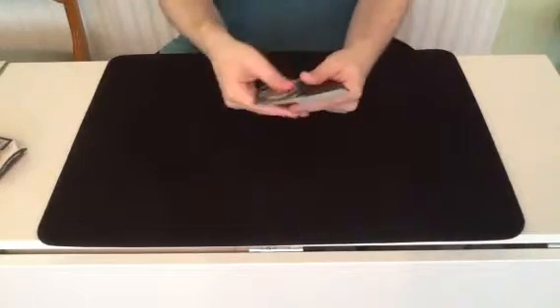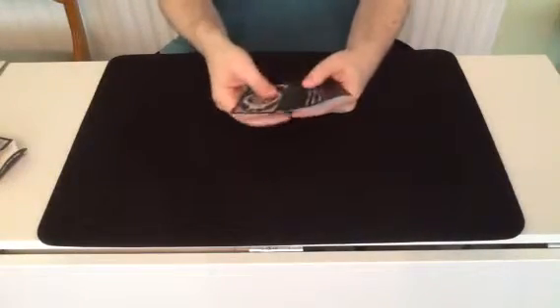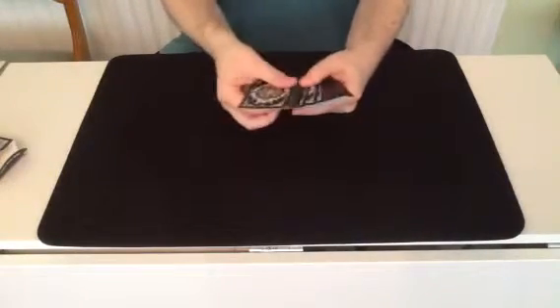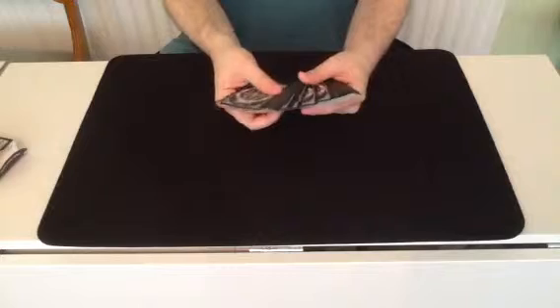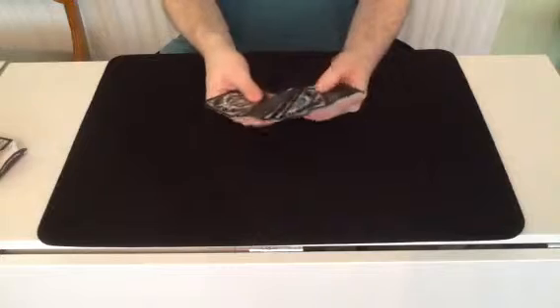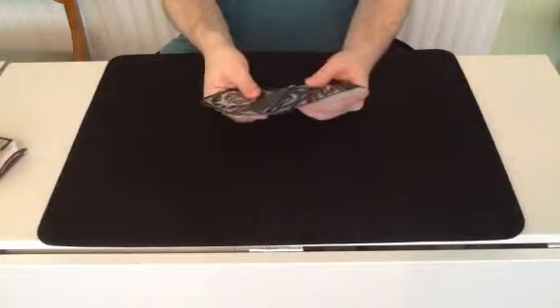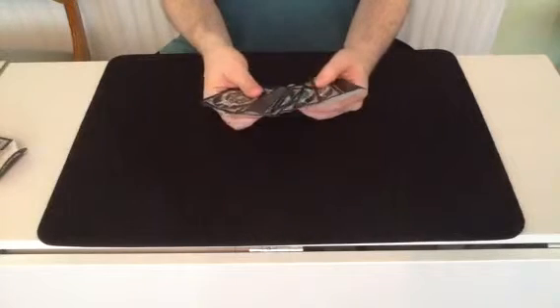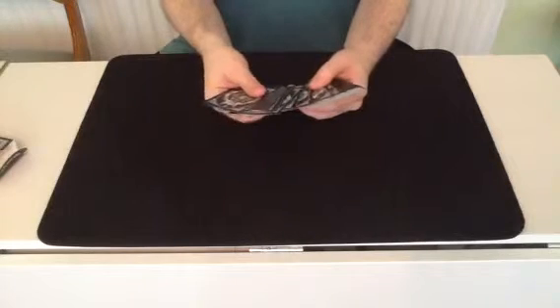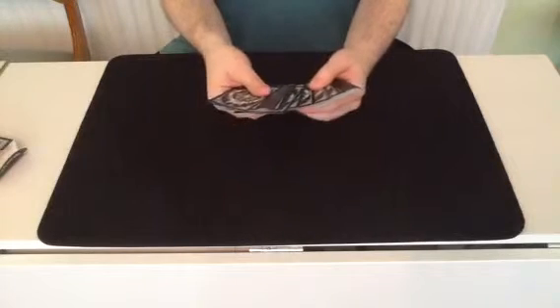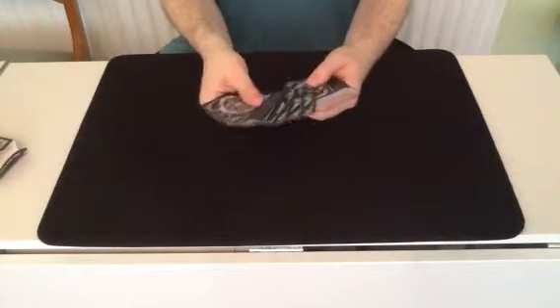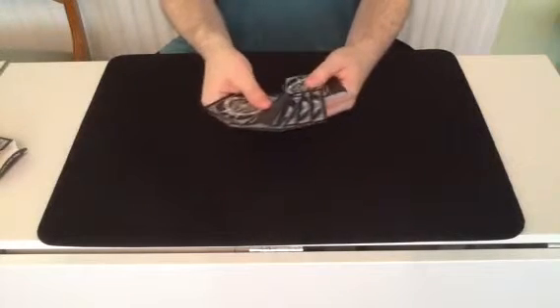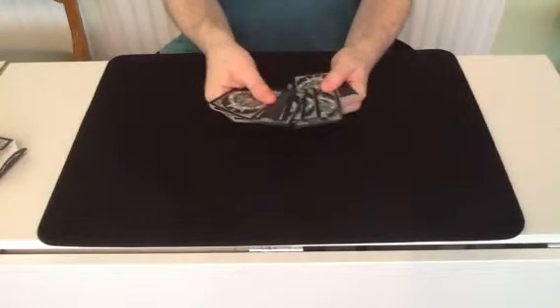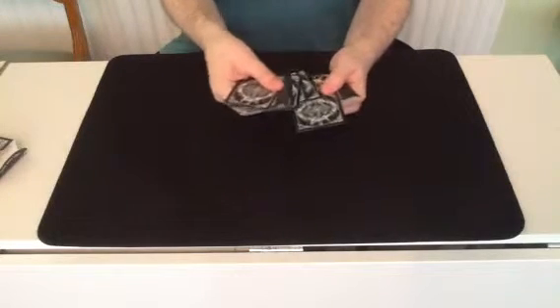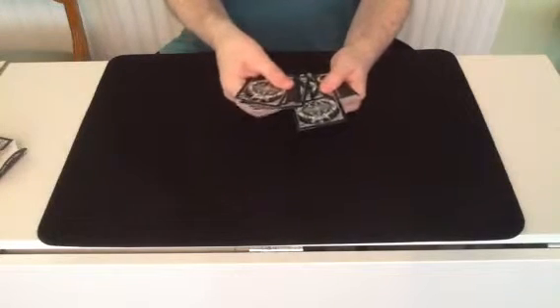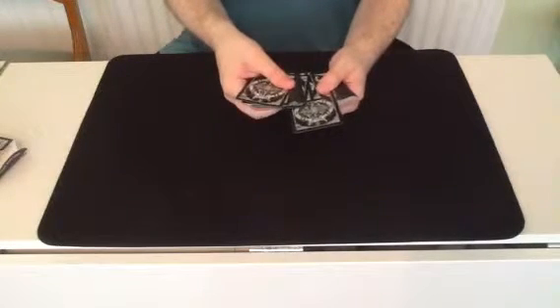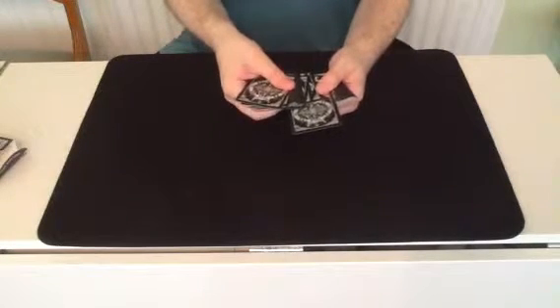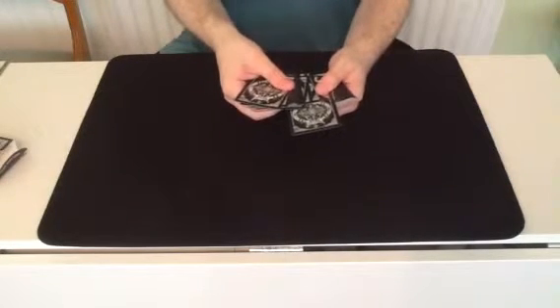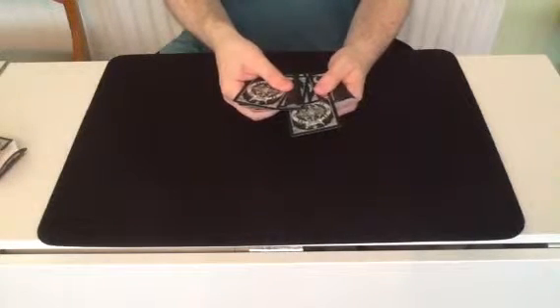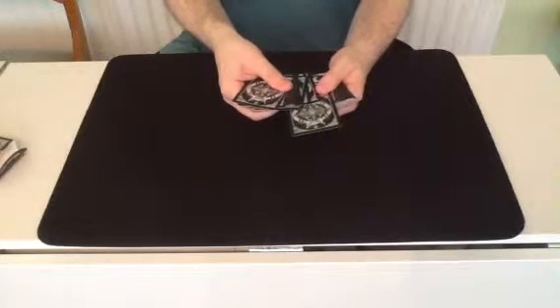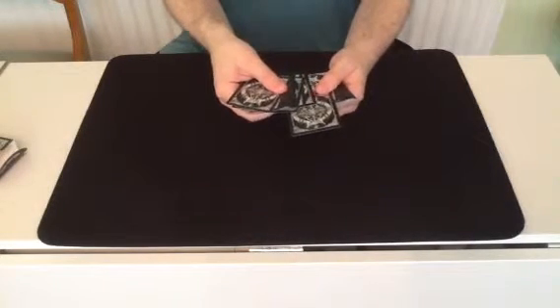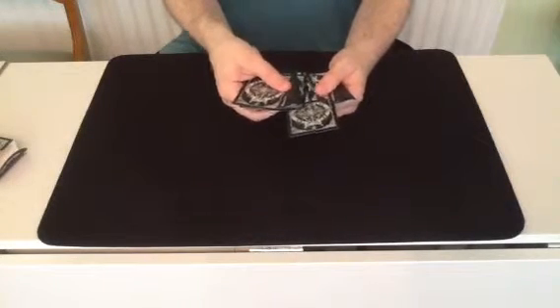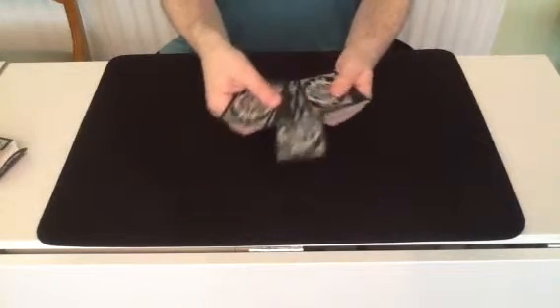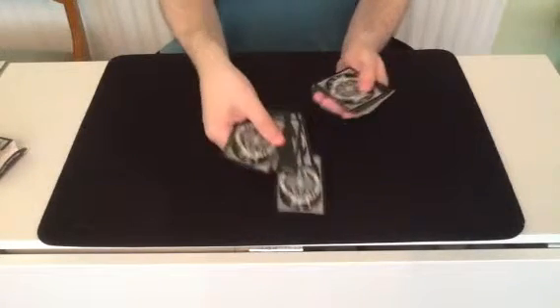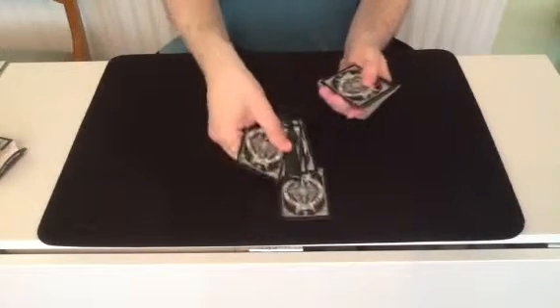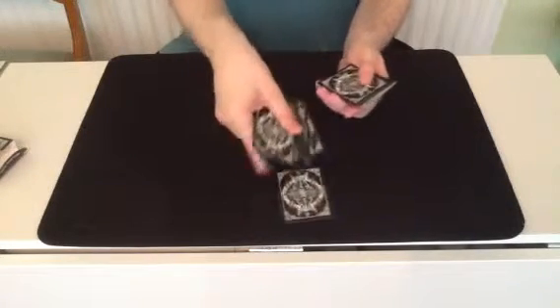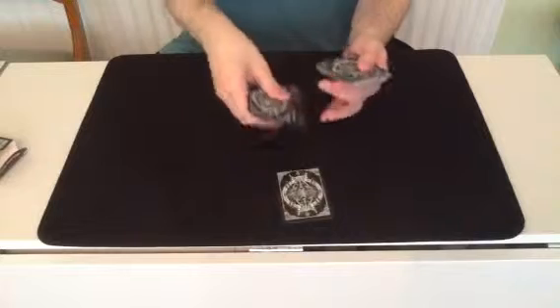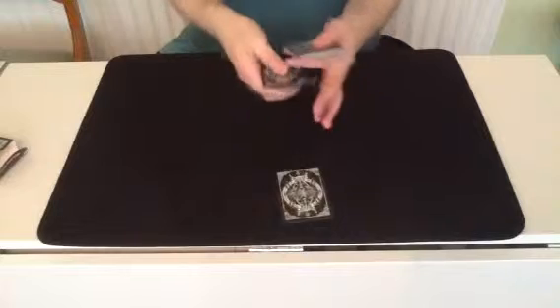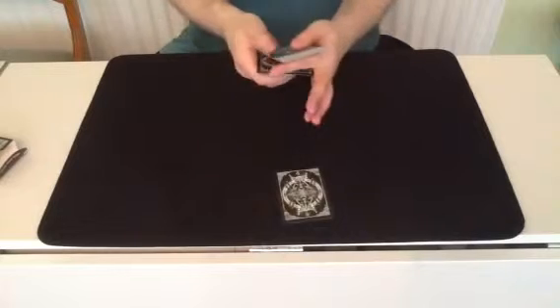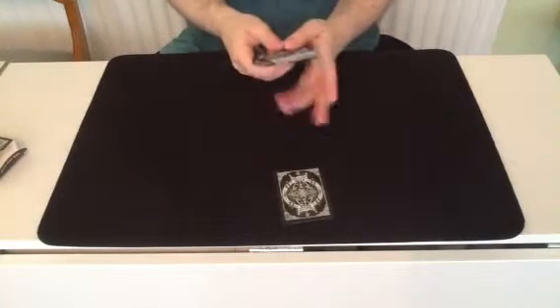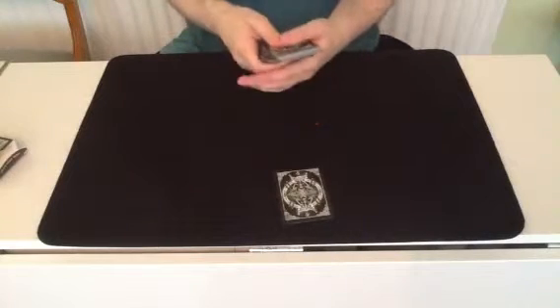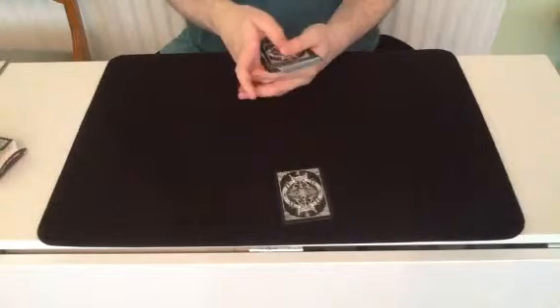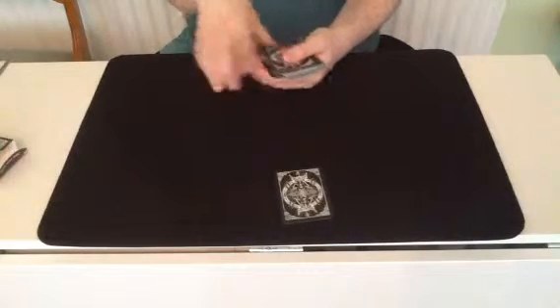As always, pick a card, any card — this card. I'll leave it there. We won't look at it yet.